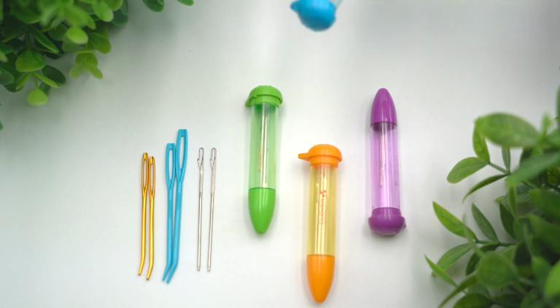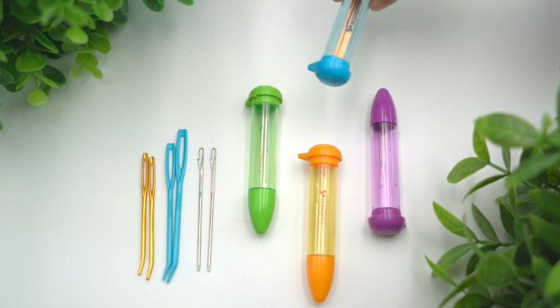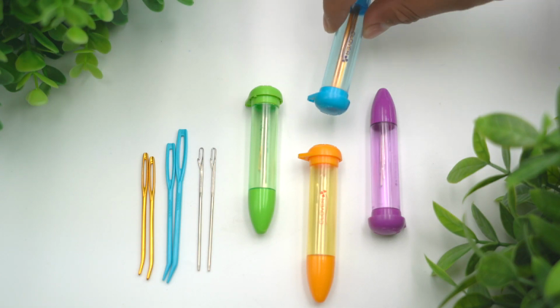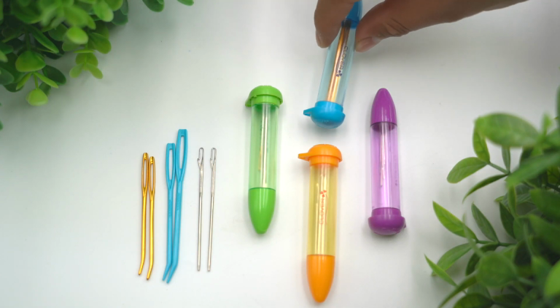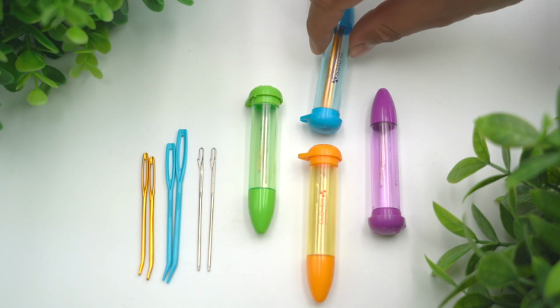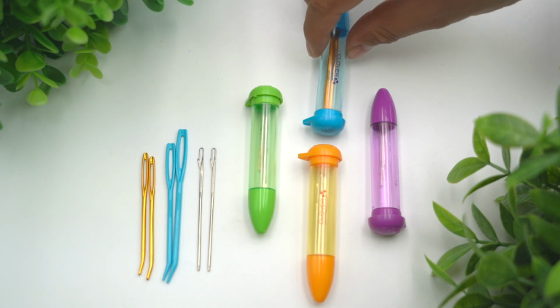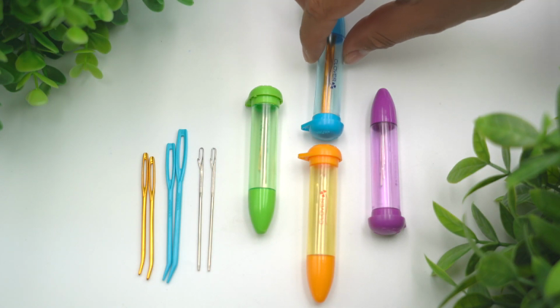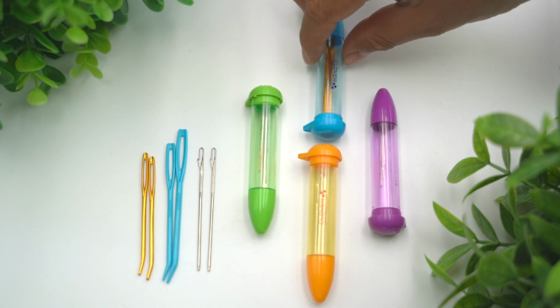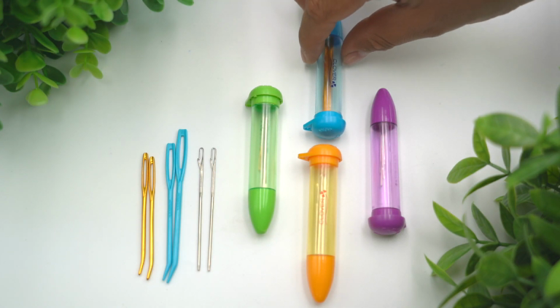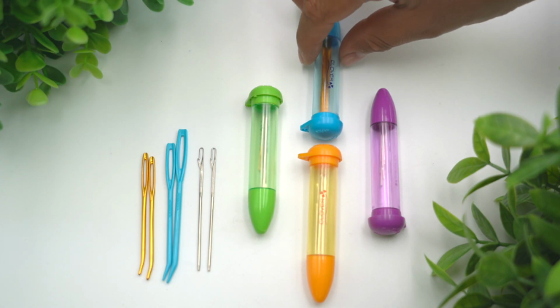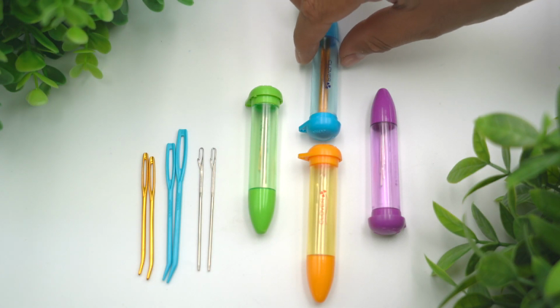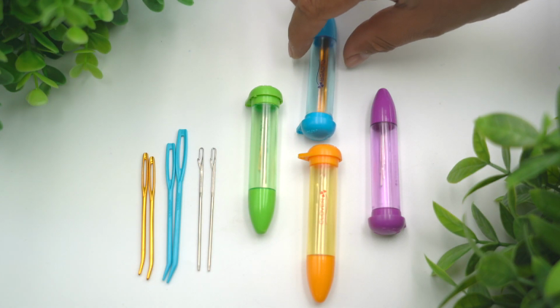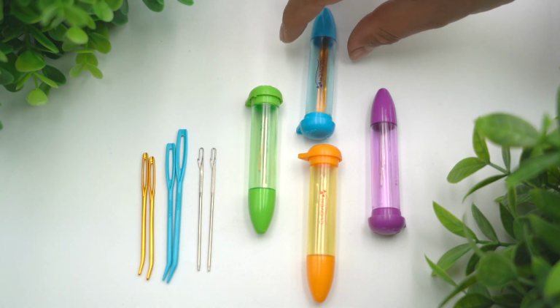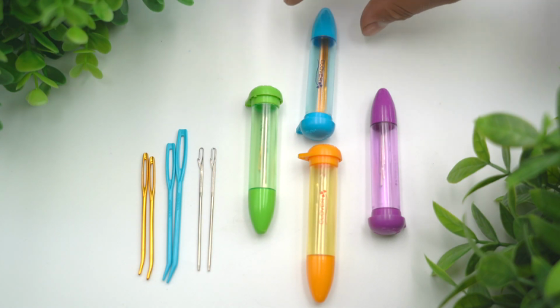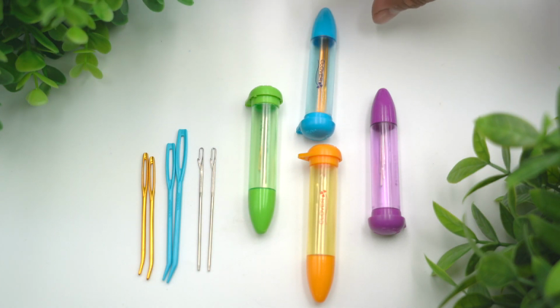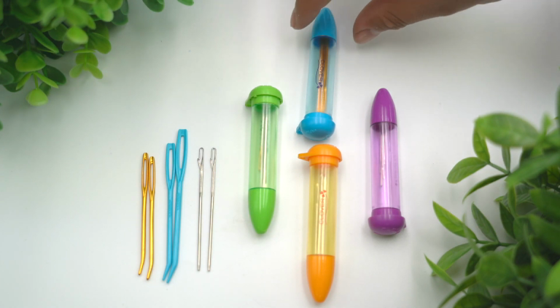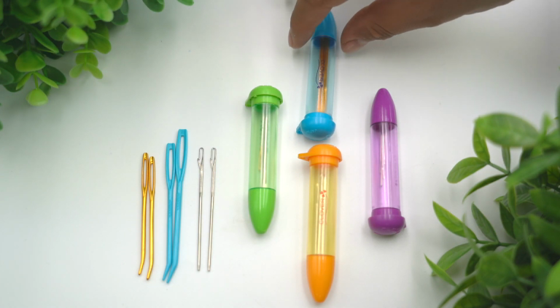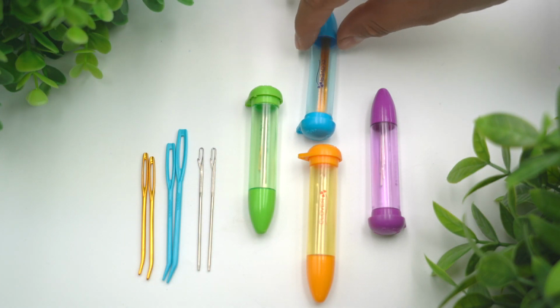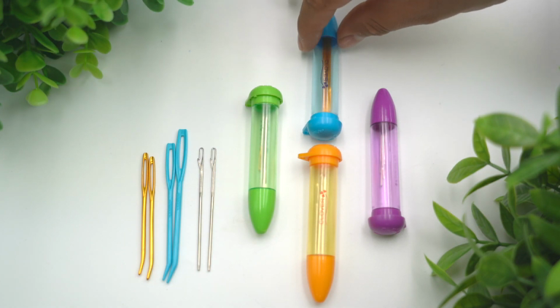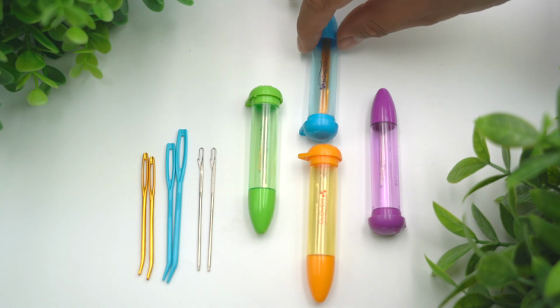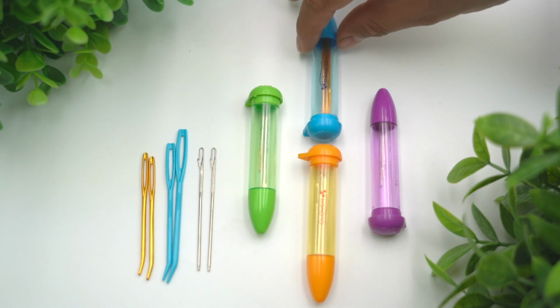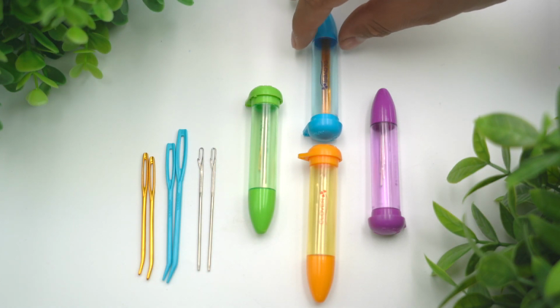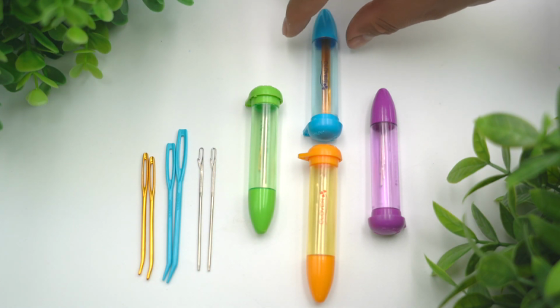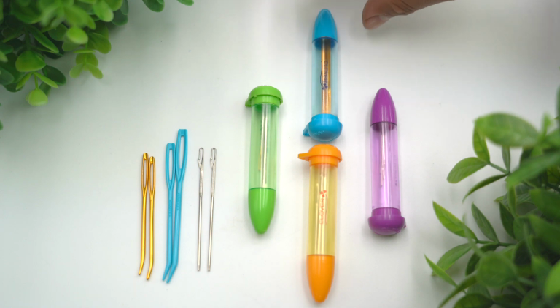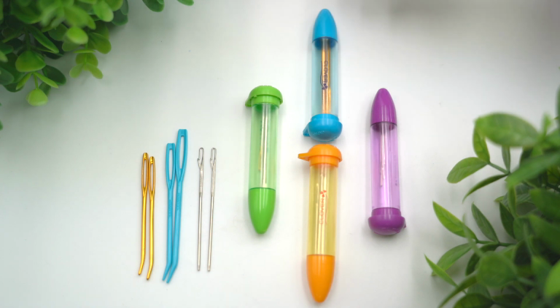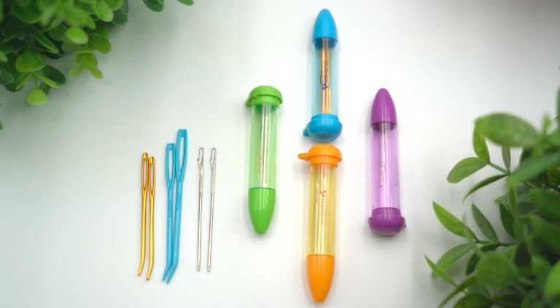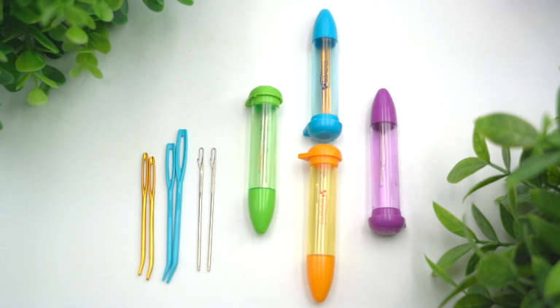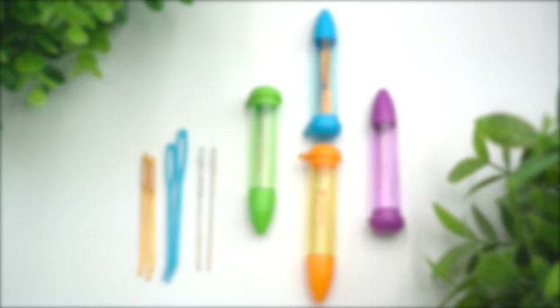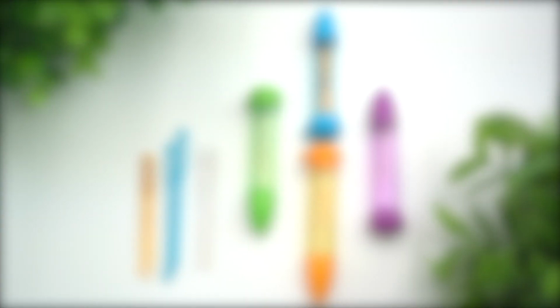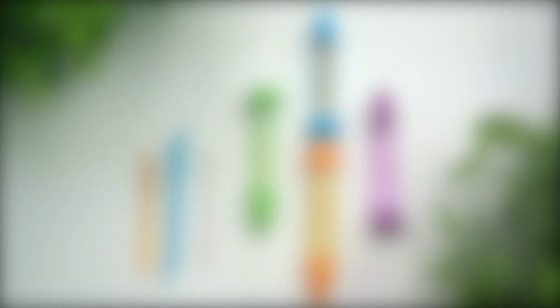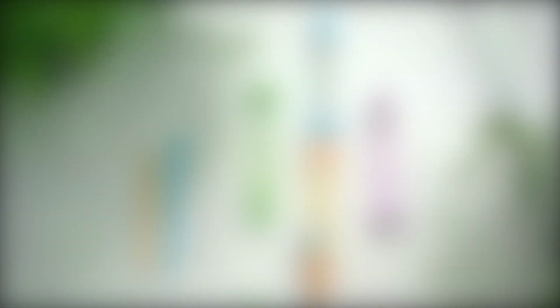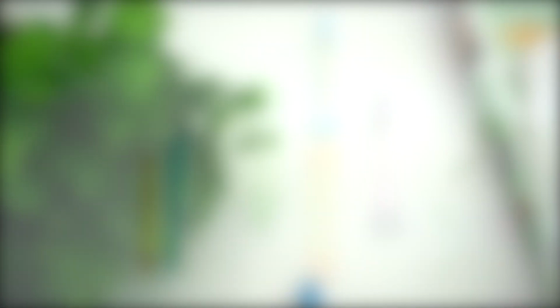Those are Clover's darning needles. I'm Steve Butler and that's been Tool School.